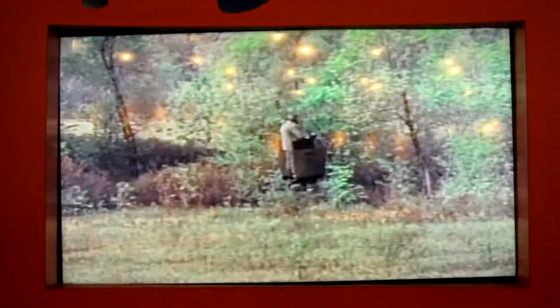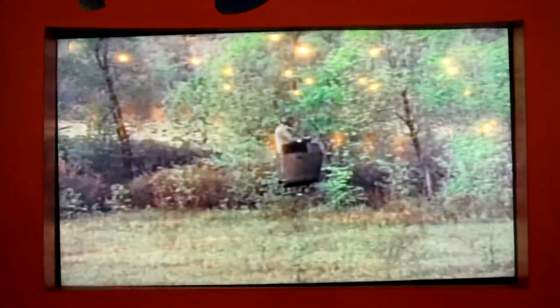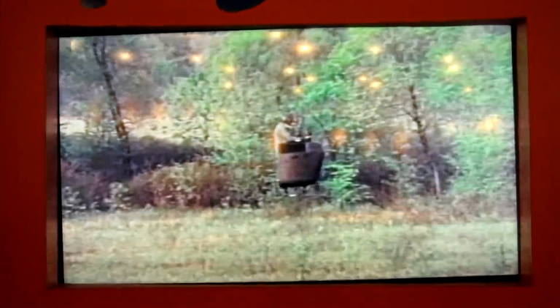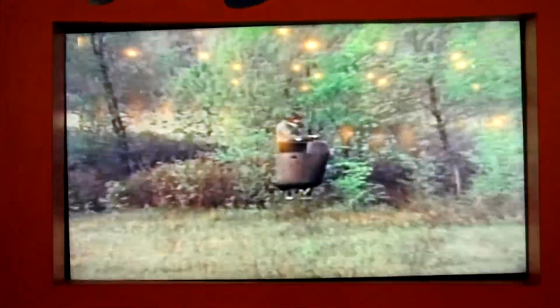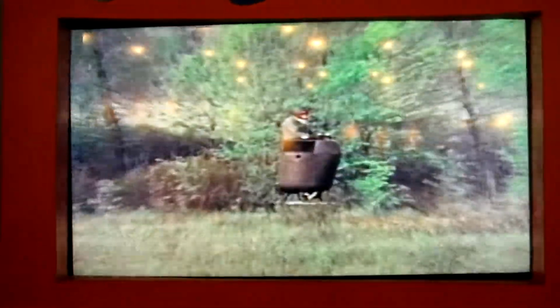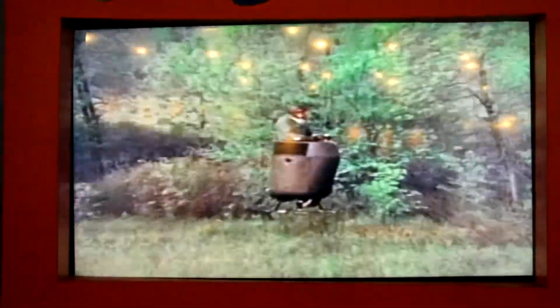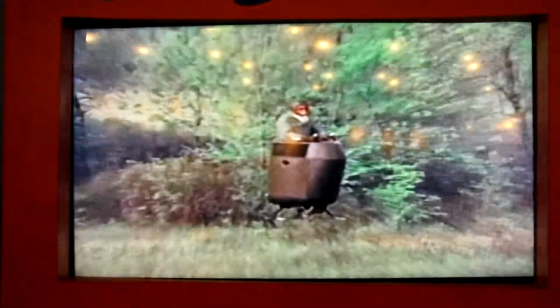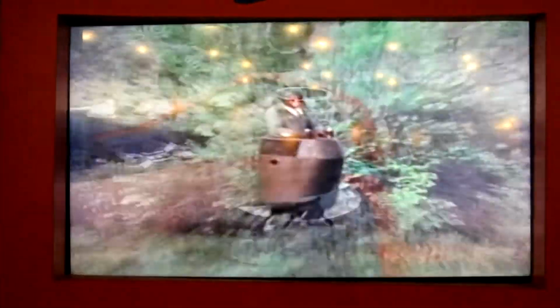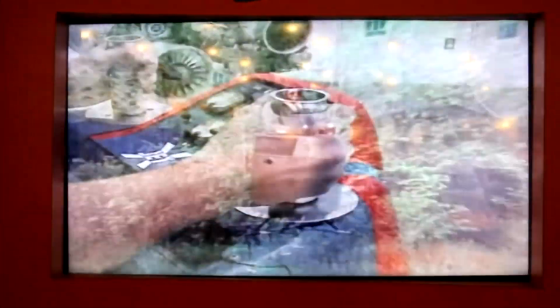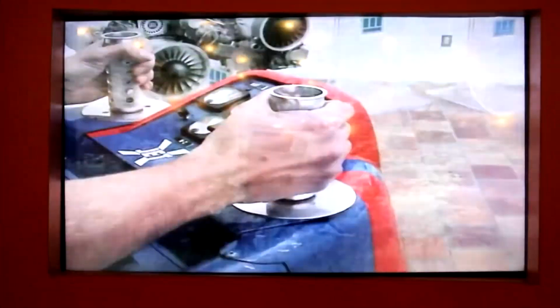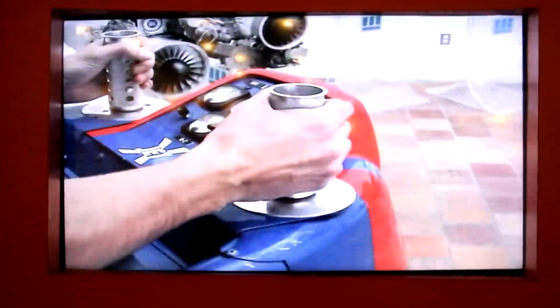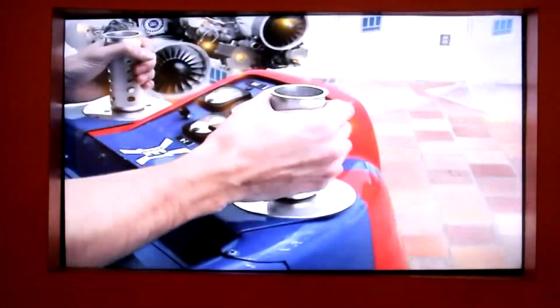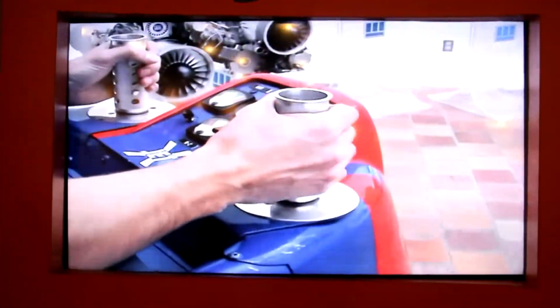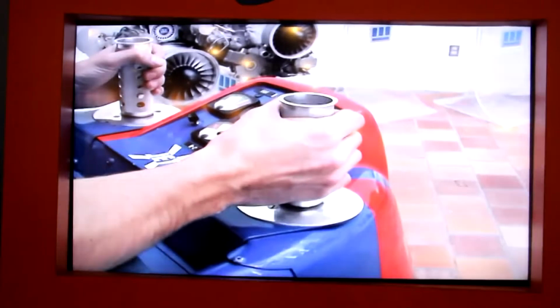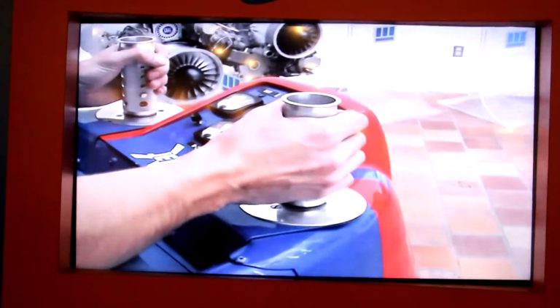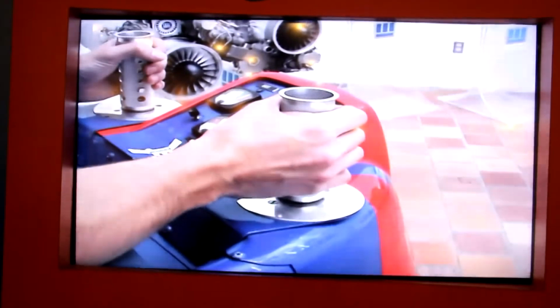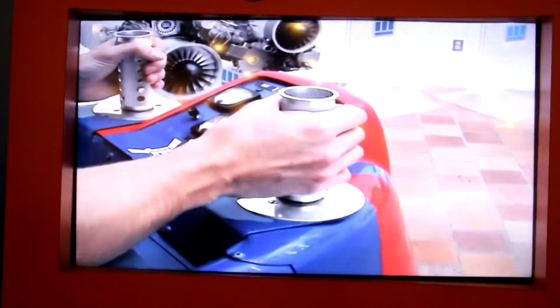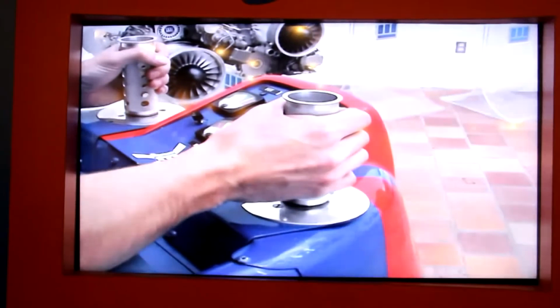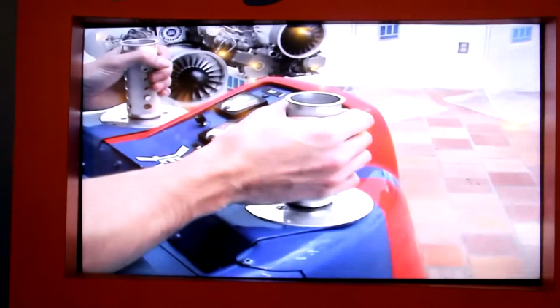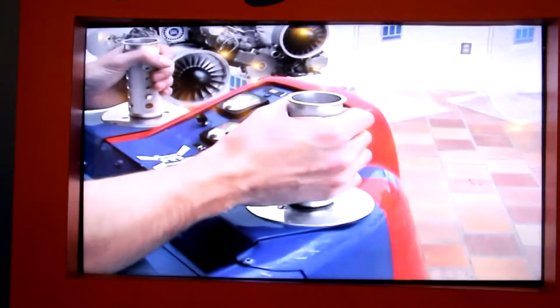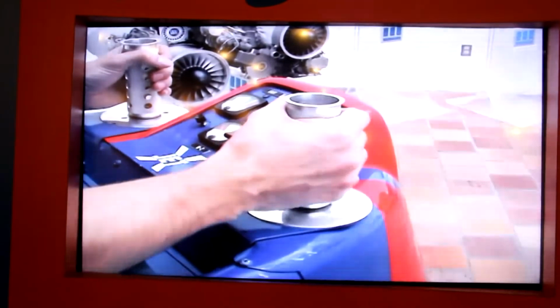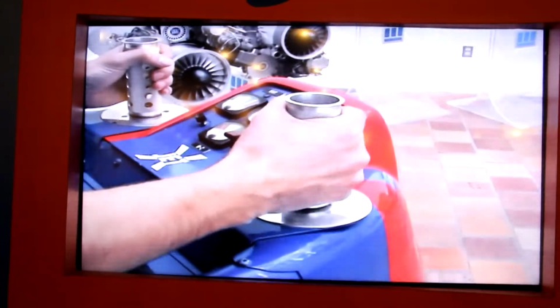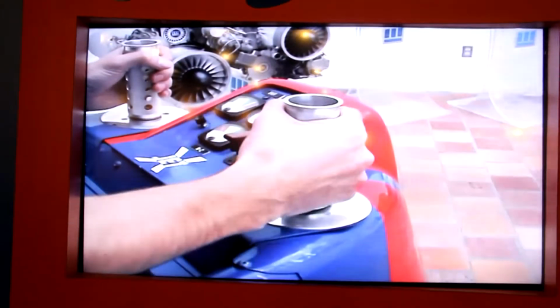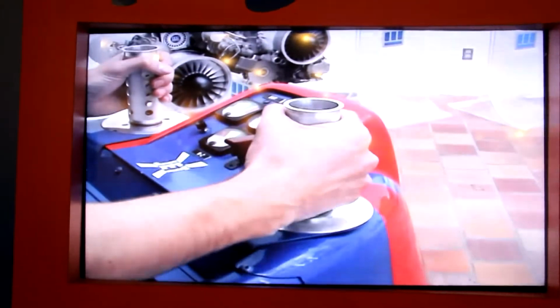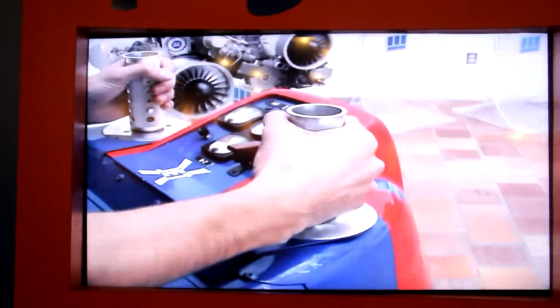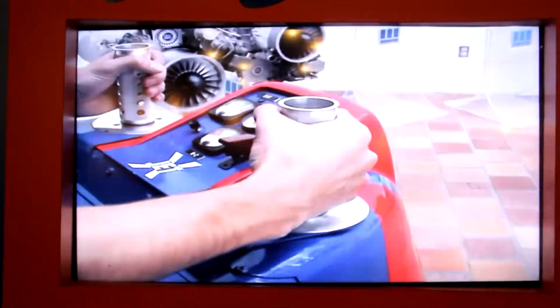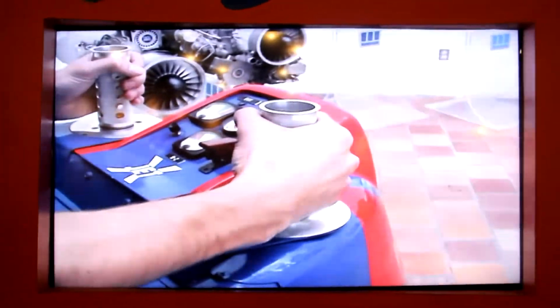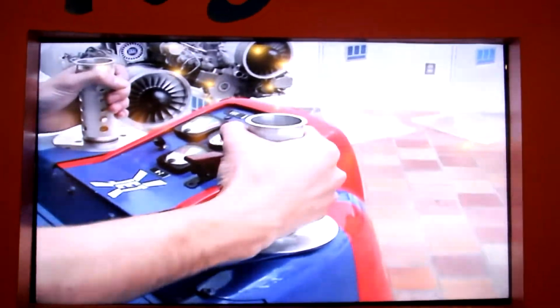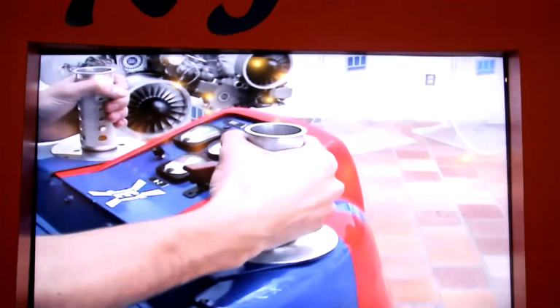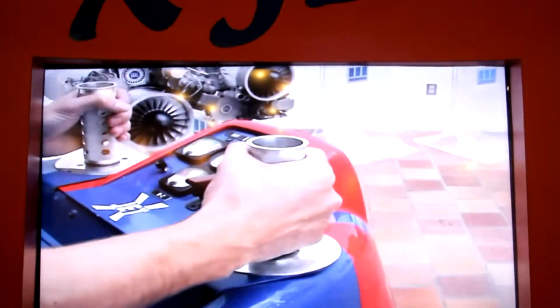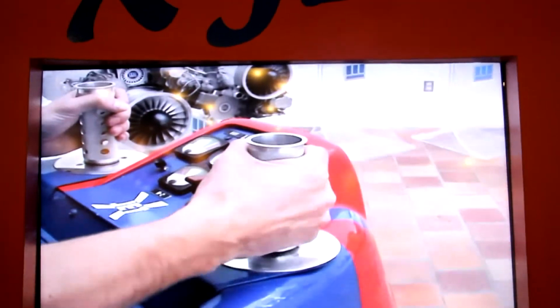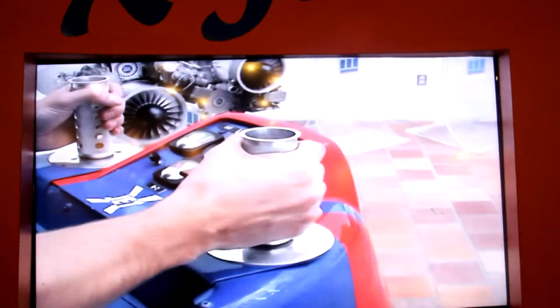To go up or down, he twists the throttle handle in his right hand, which increases or decreases the engine thrust.